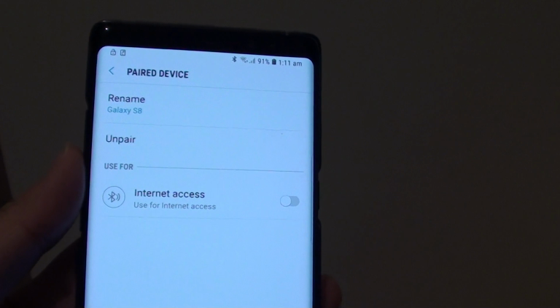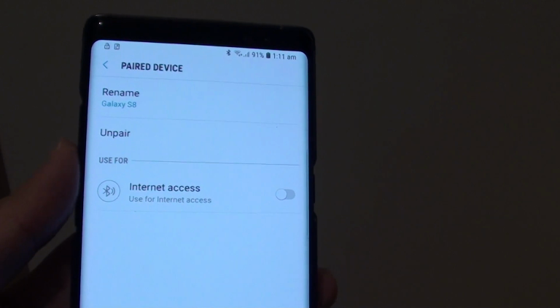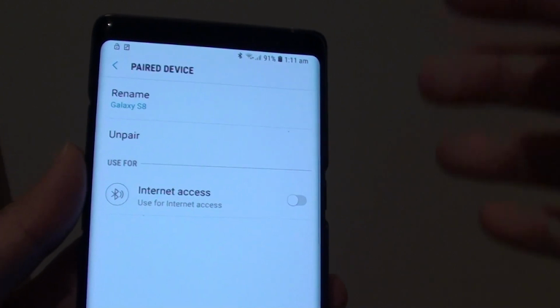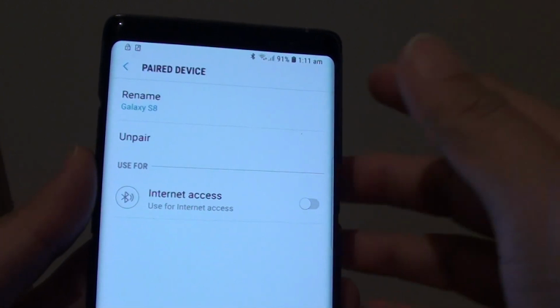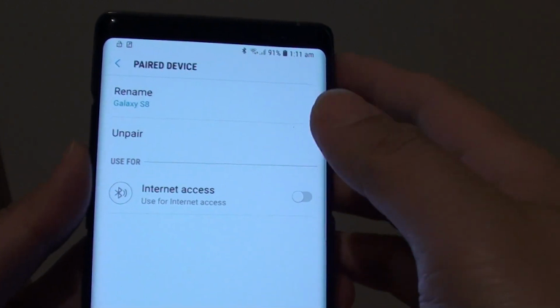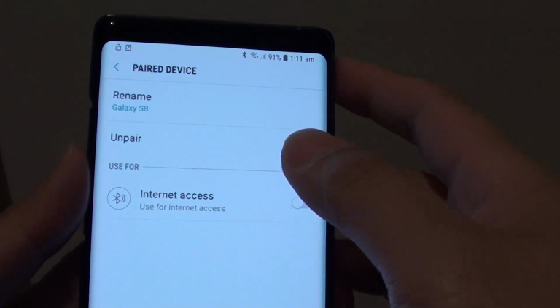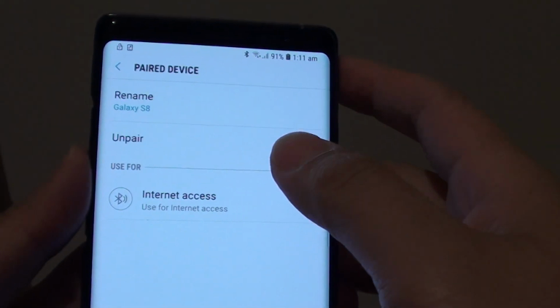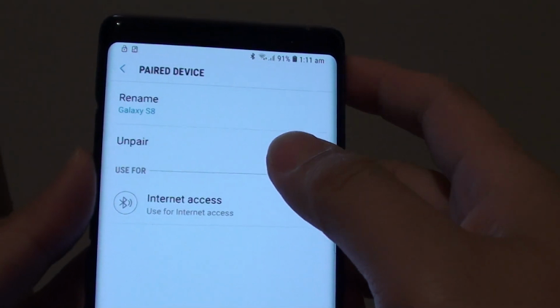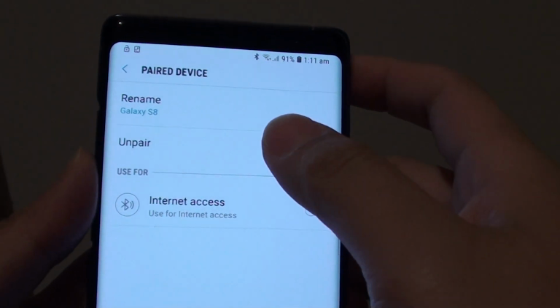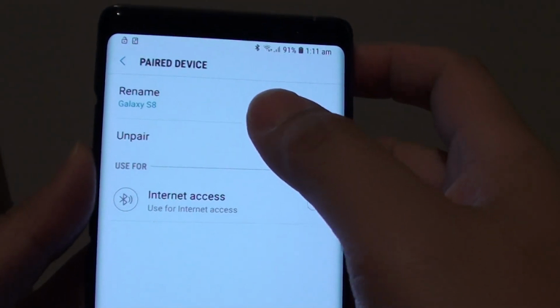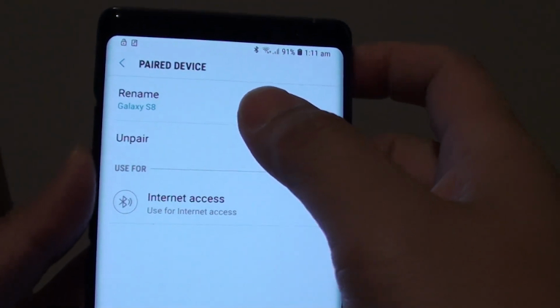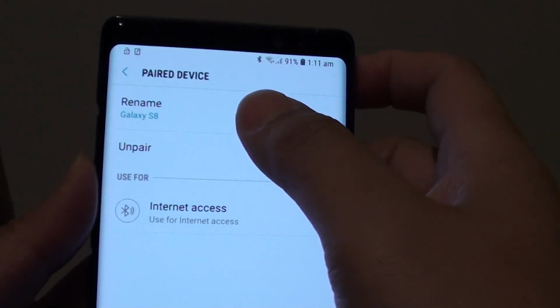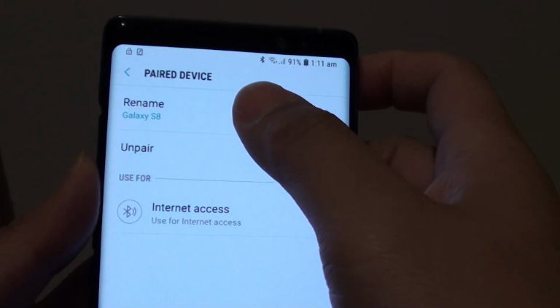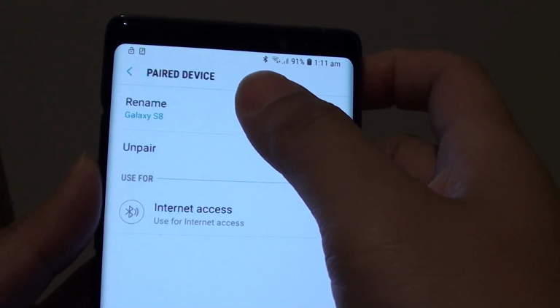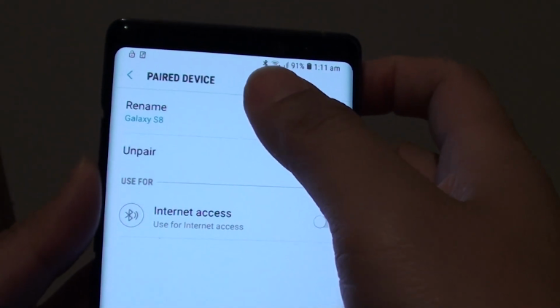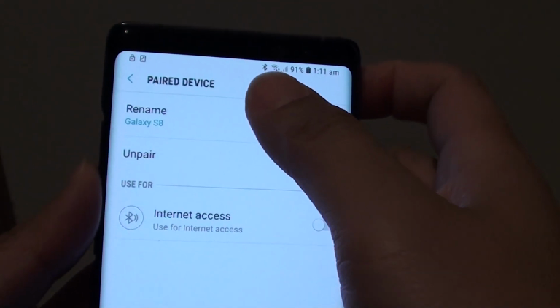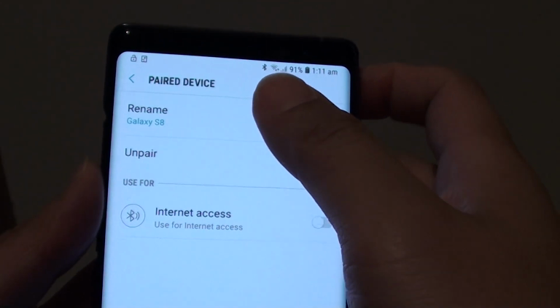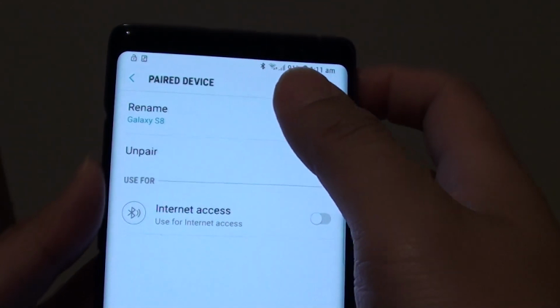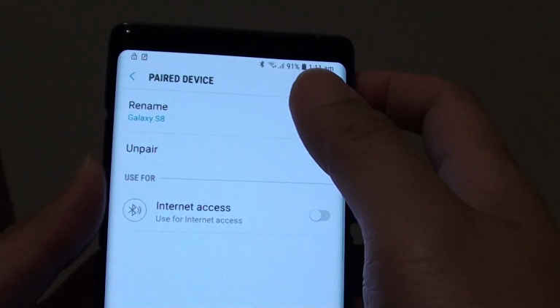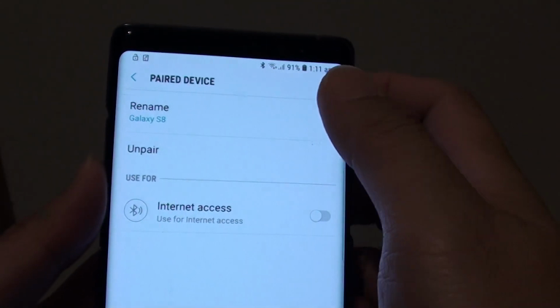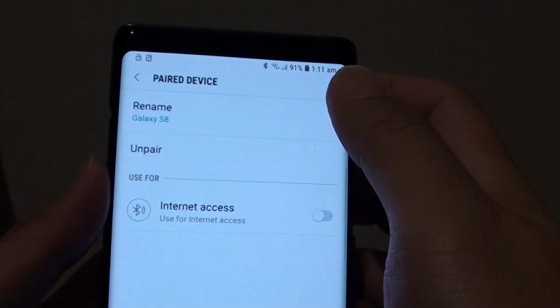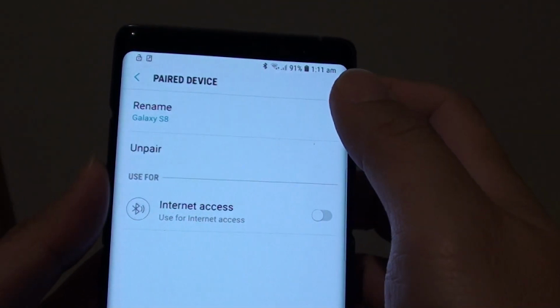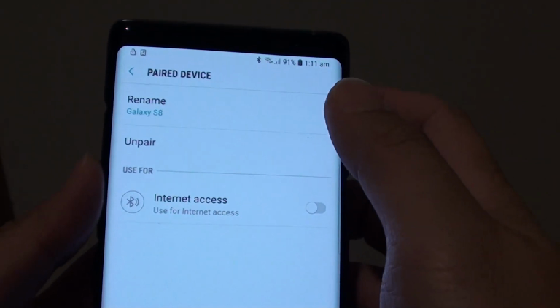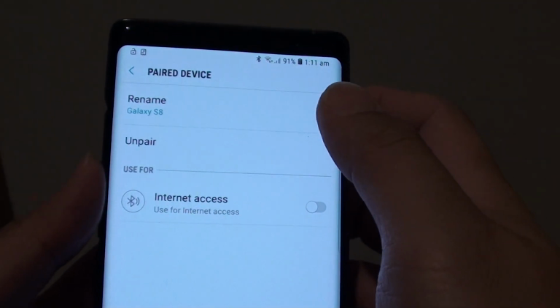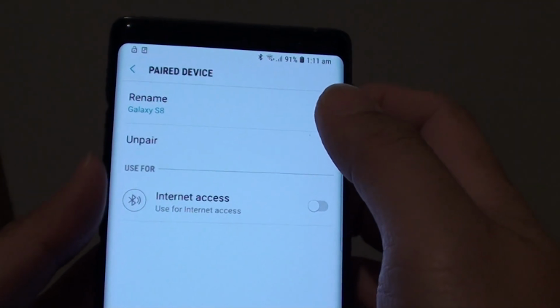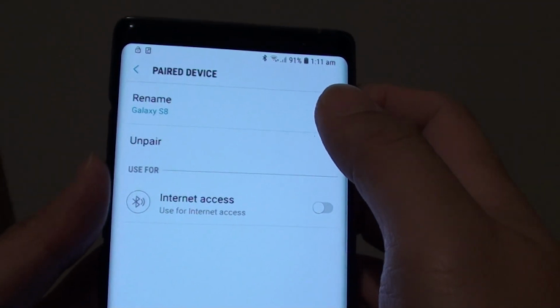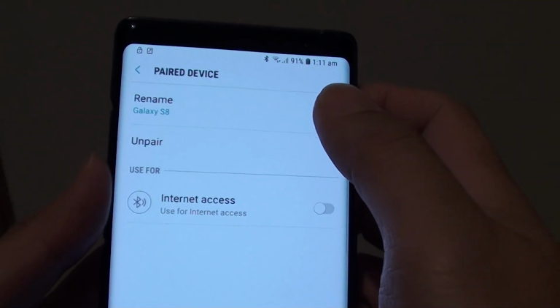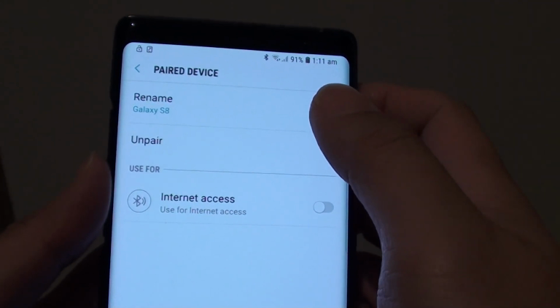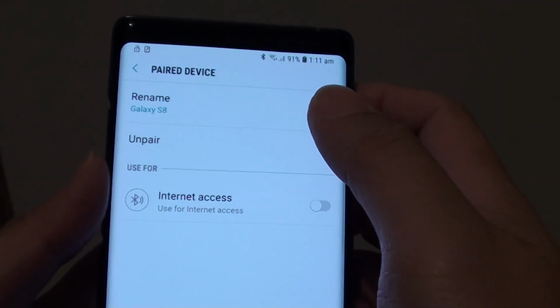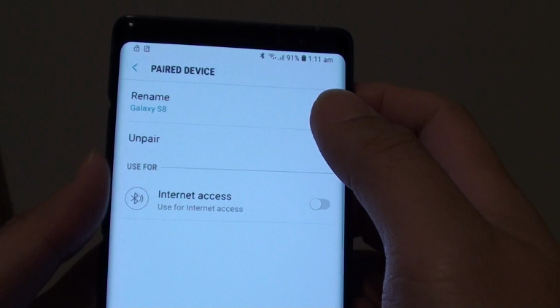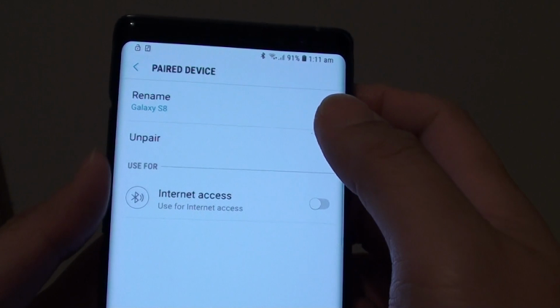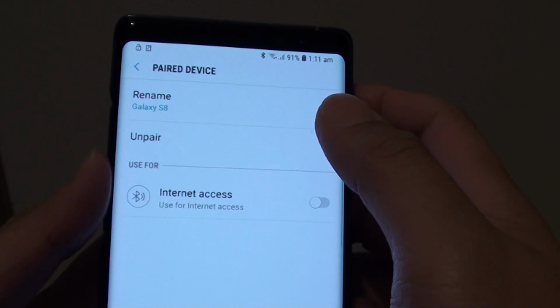How to rename a paired Bluetooth device on your Samsung Galaxy Note 8.